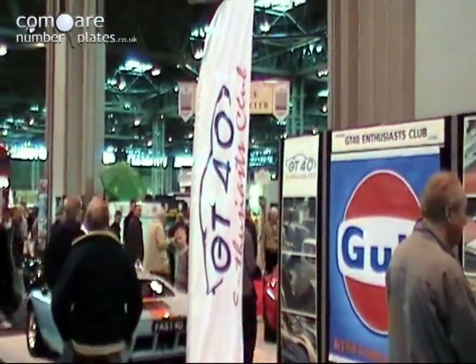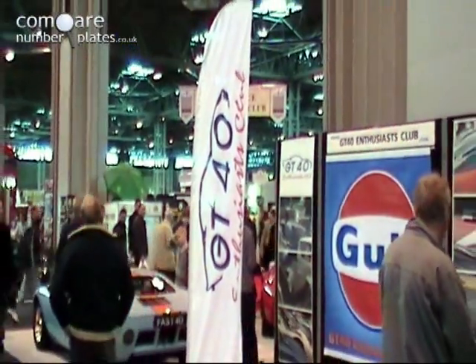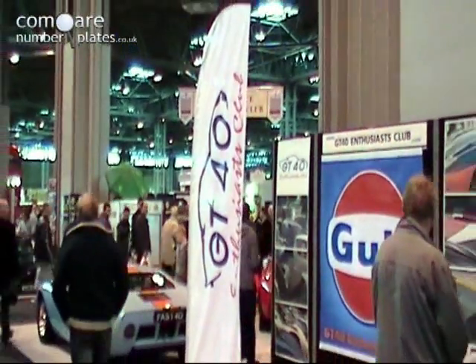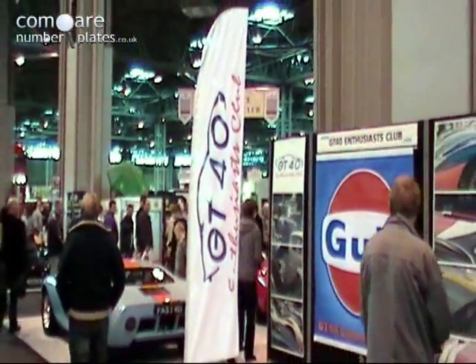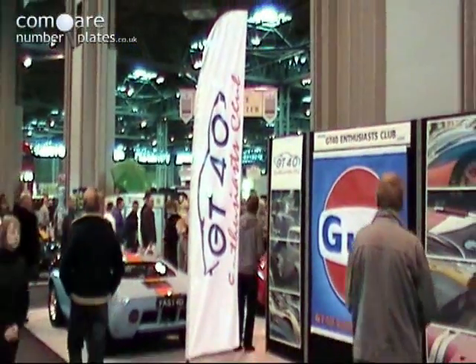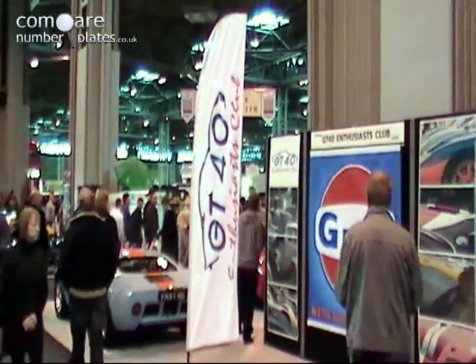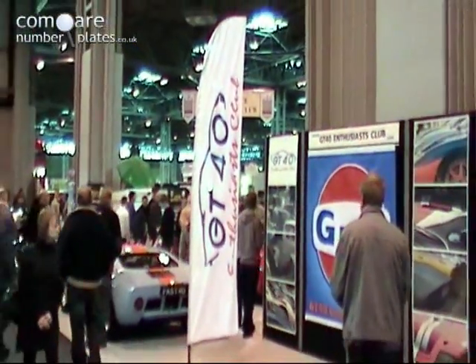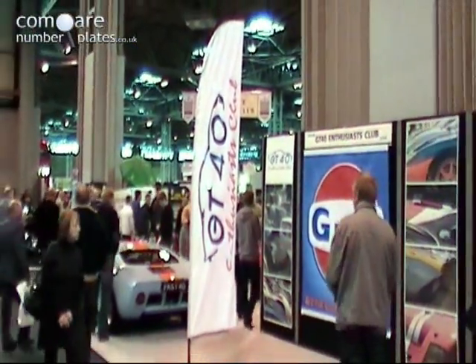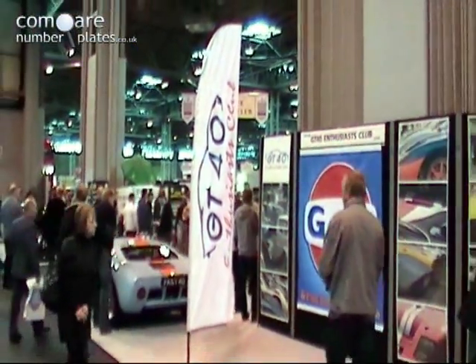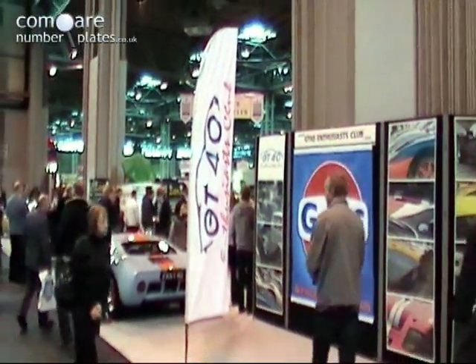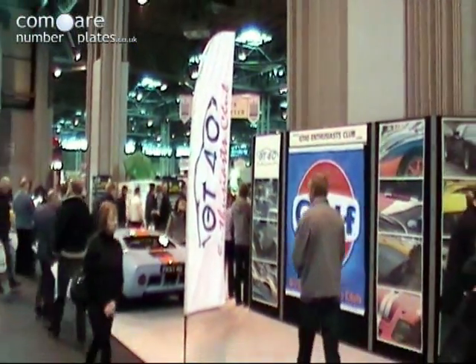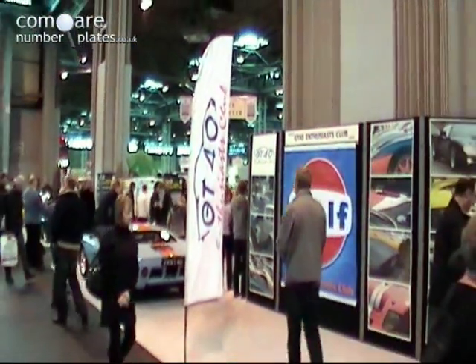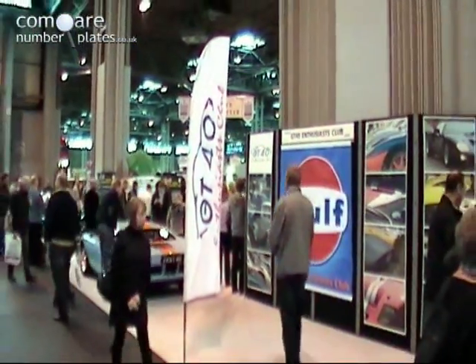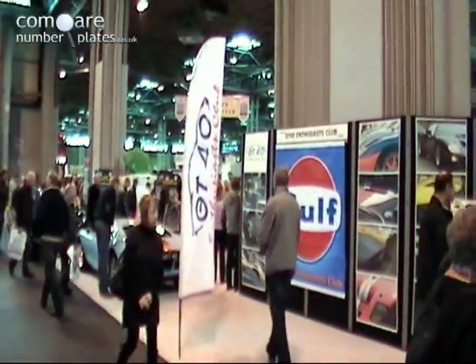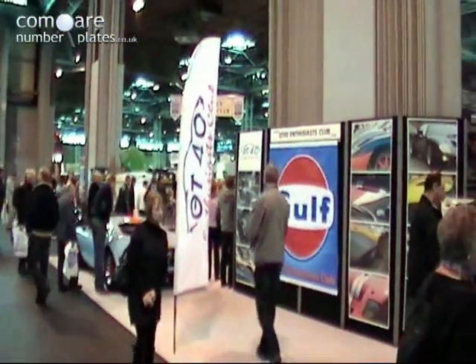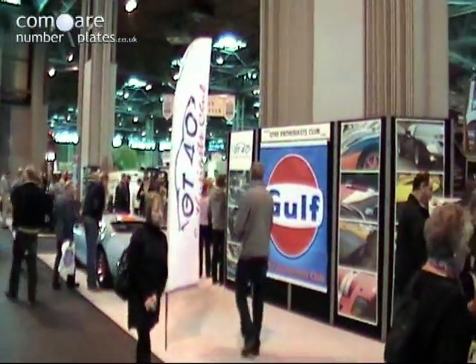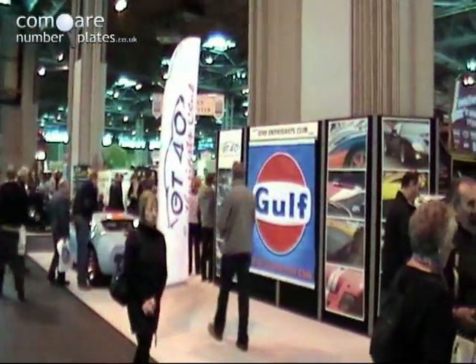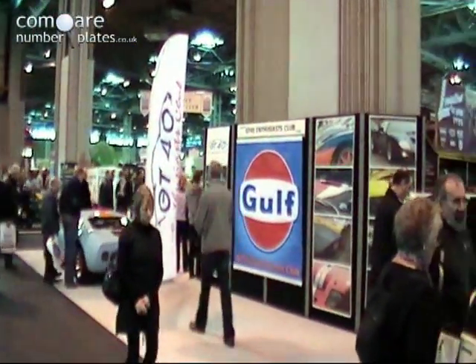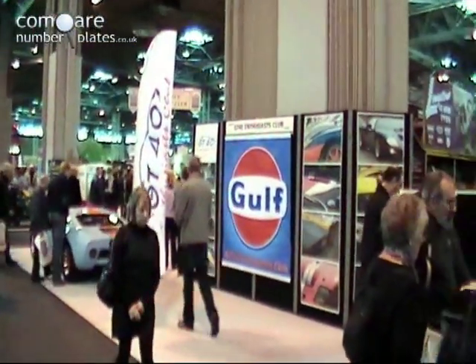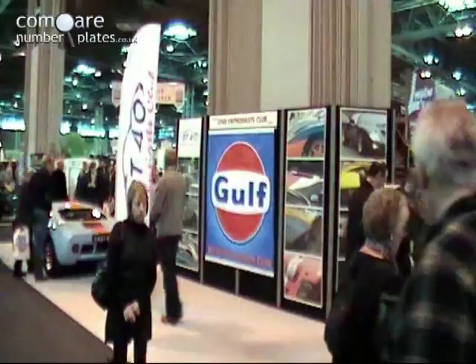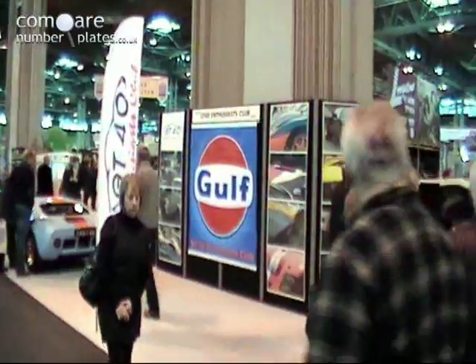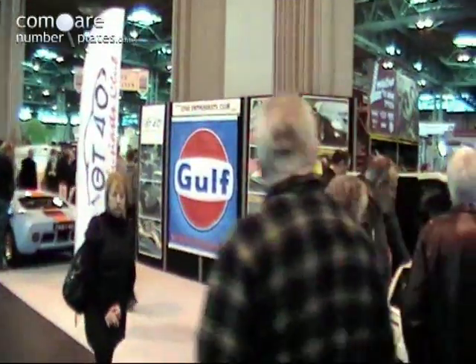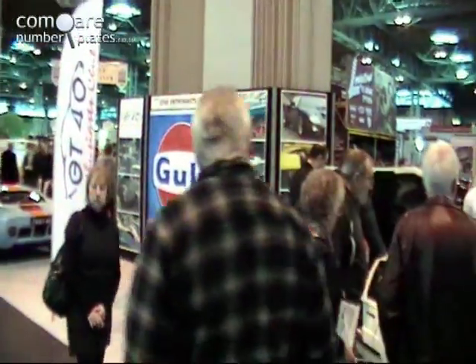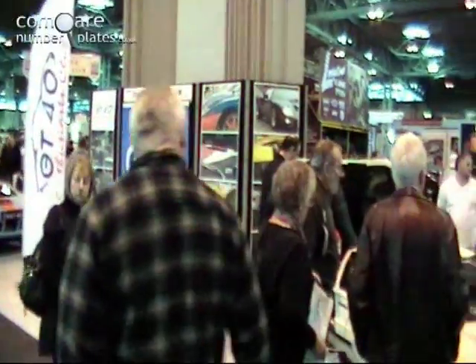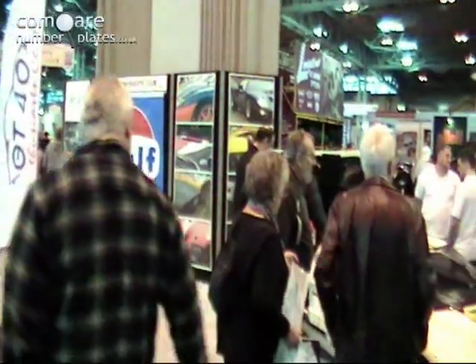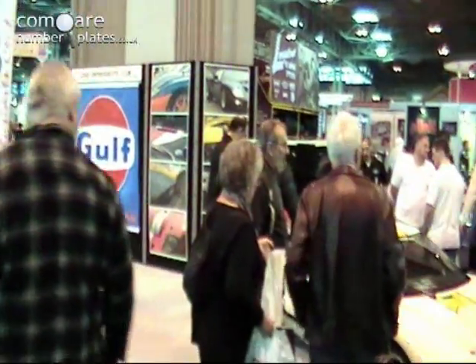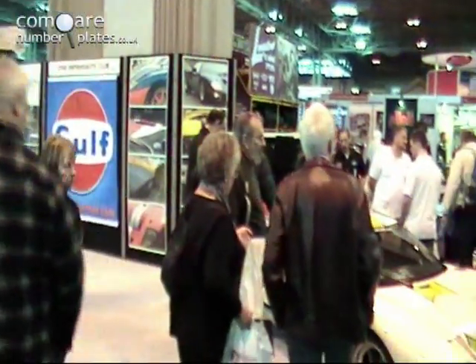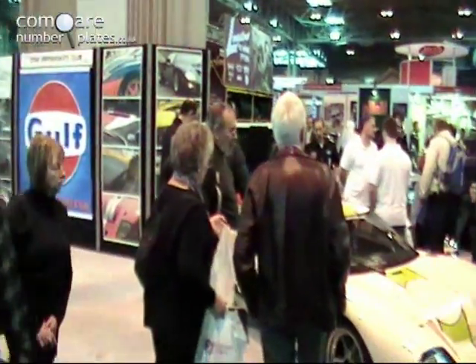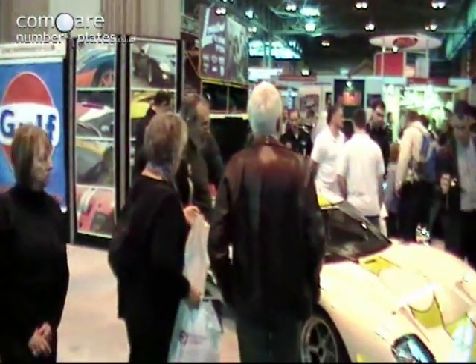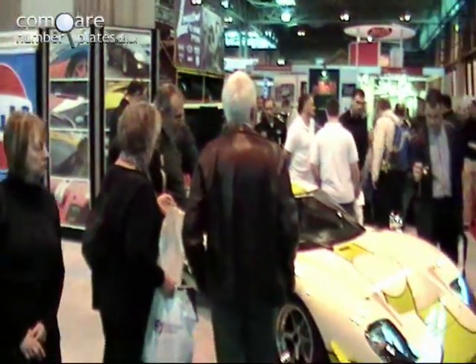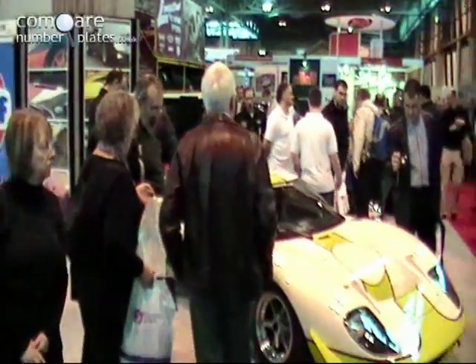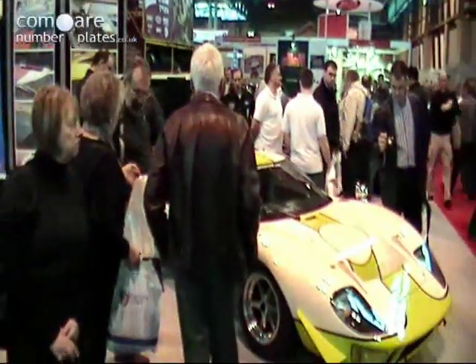An original car is a million plus, these are just over £100,000, so in terms of value for money it's a really good move.